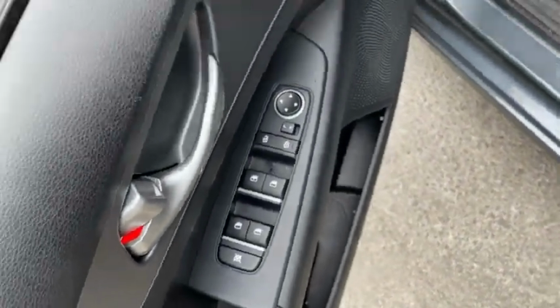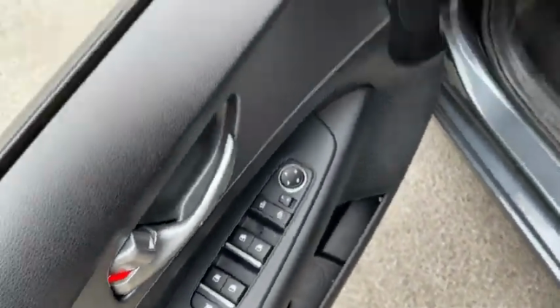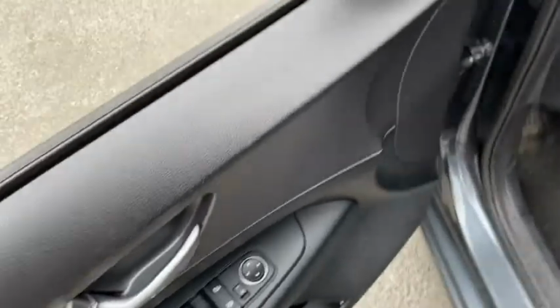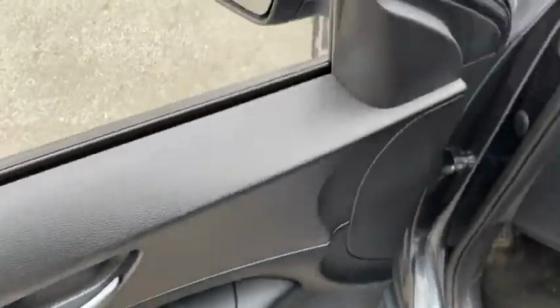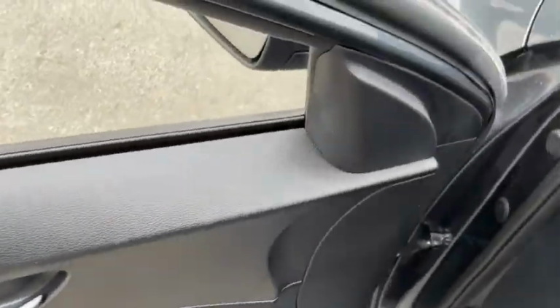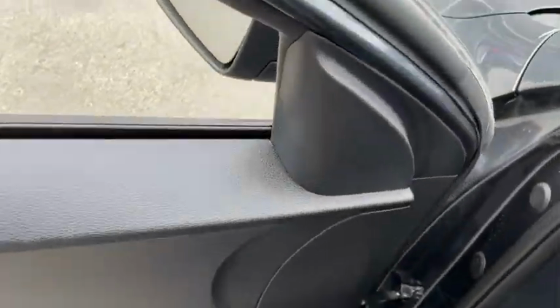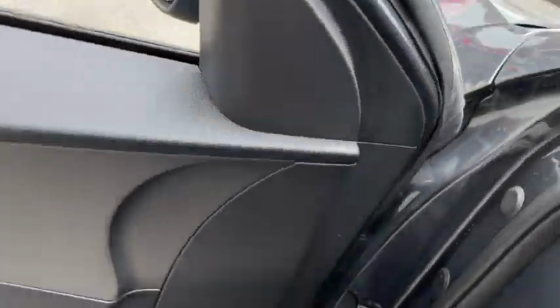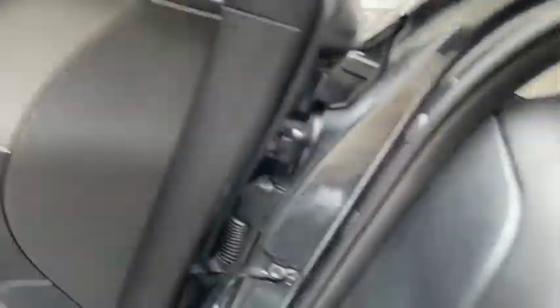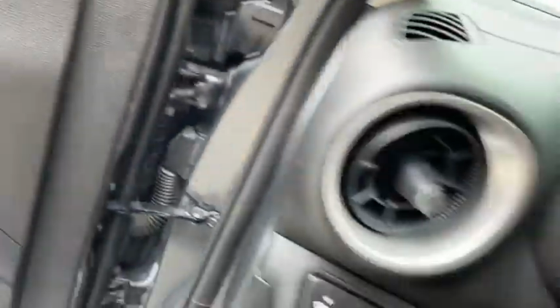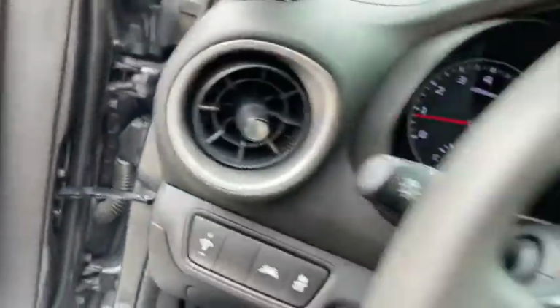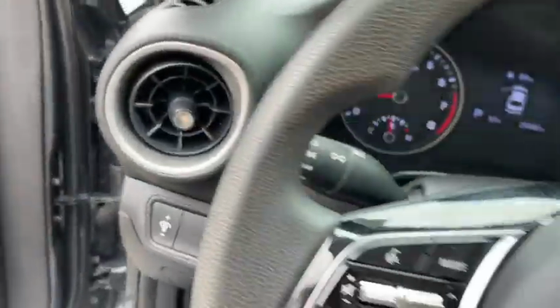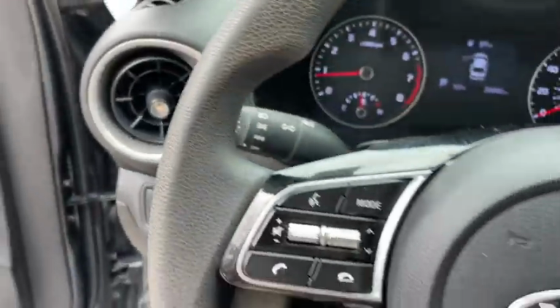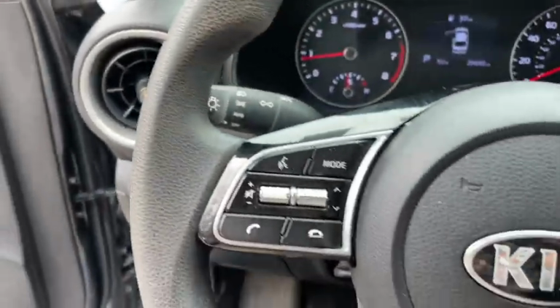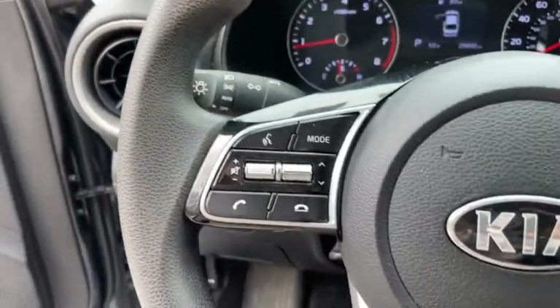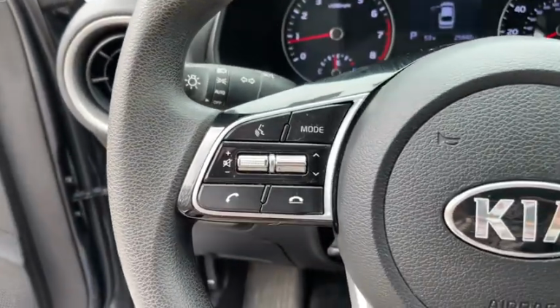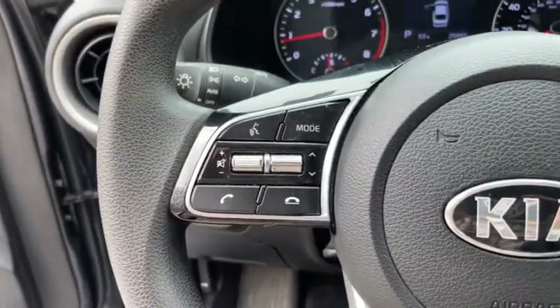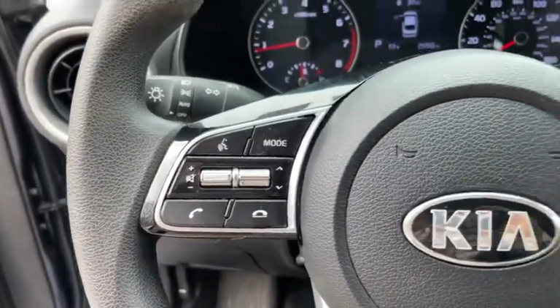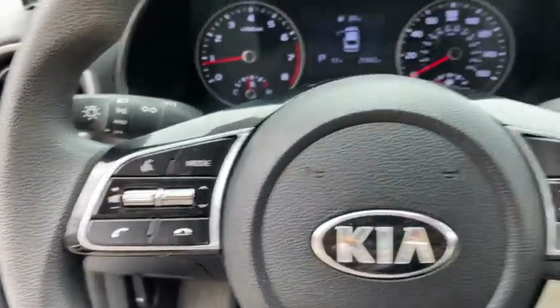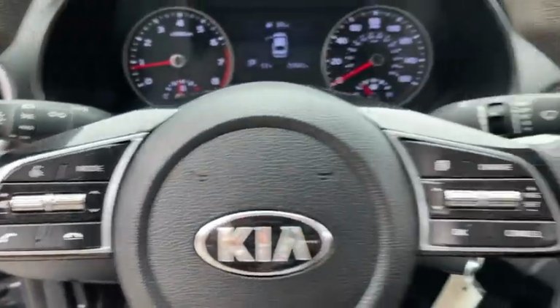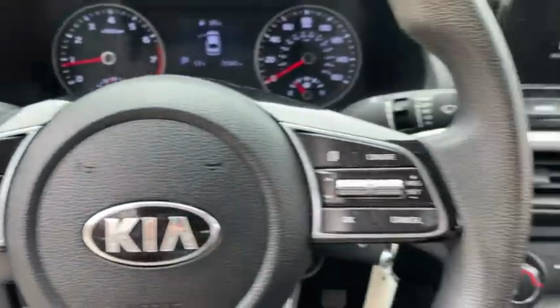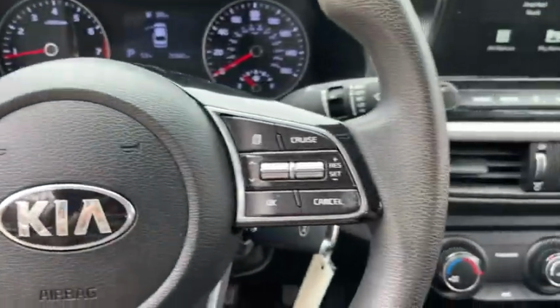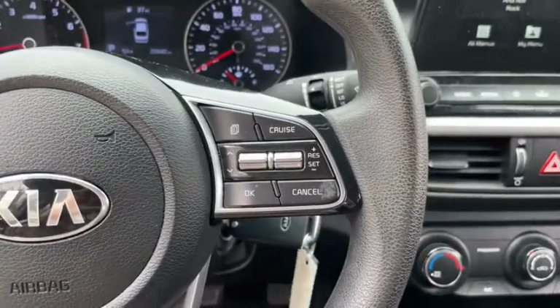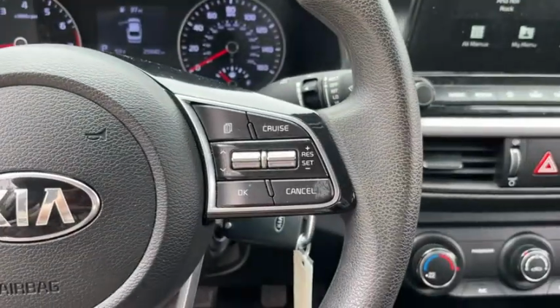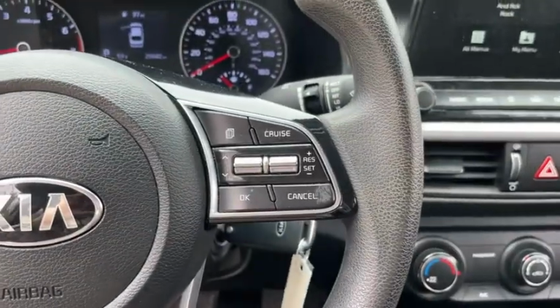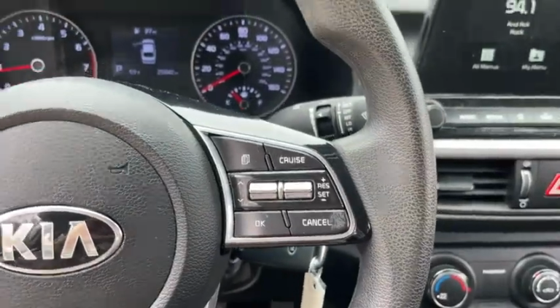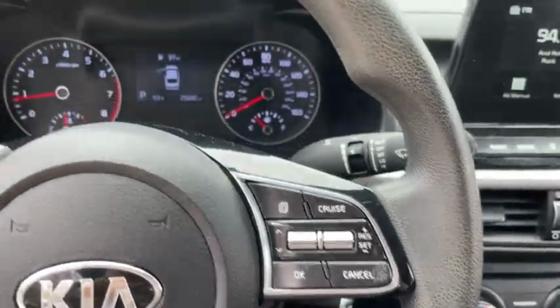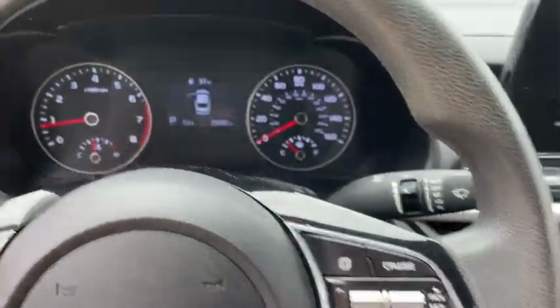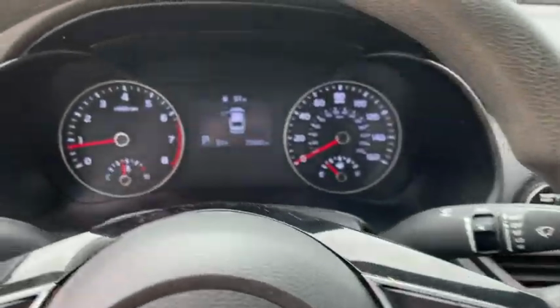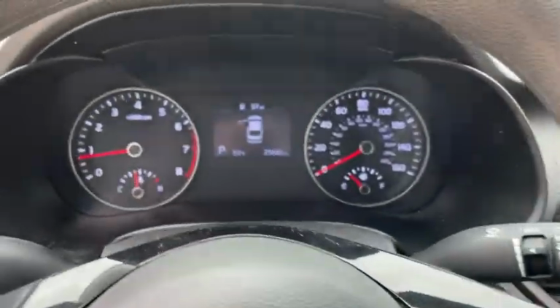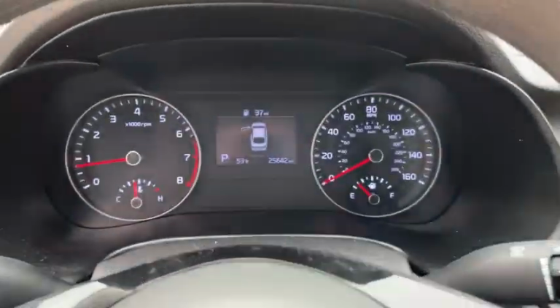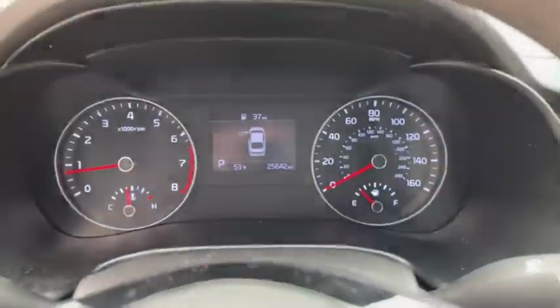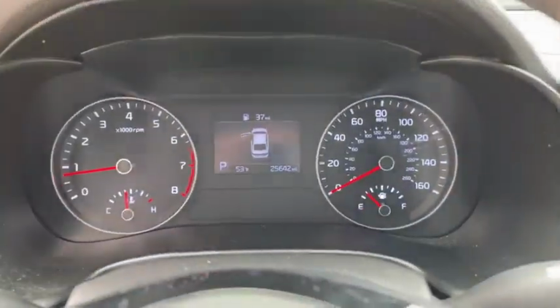This vehicle has less than 30,000 miles. Here are some of this vehicle's great options.